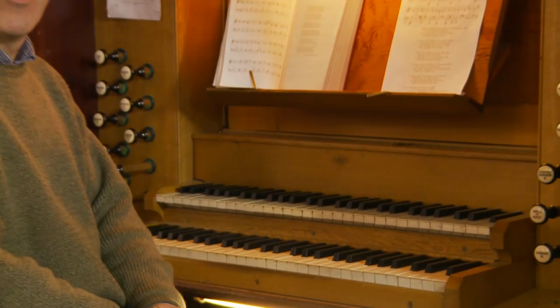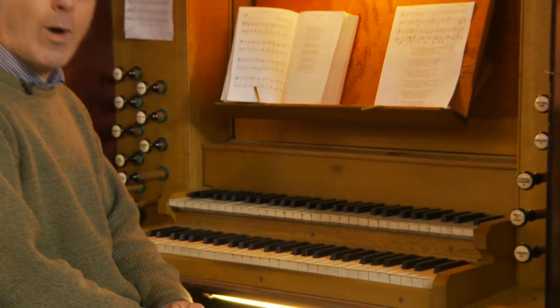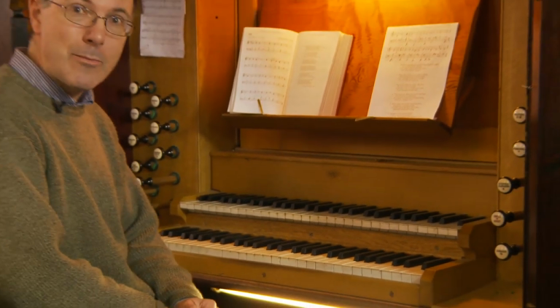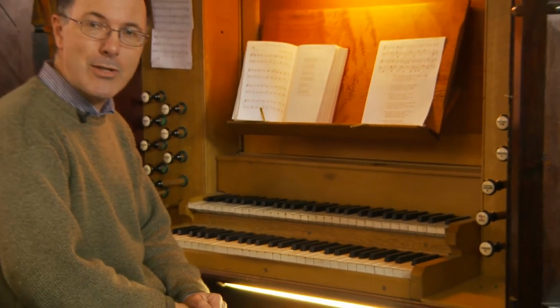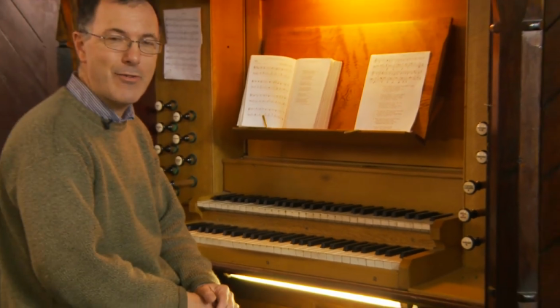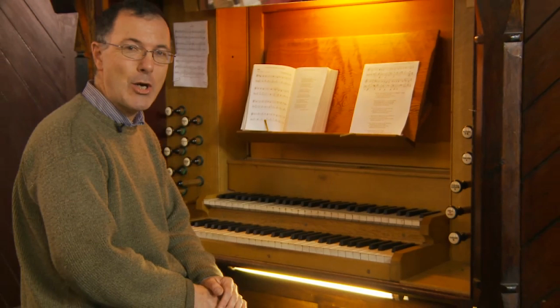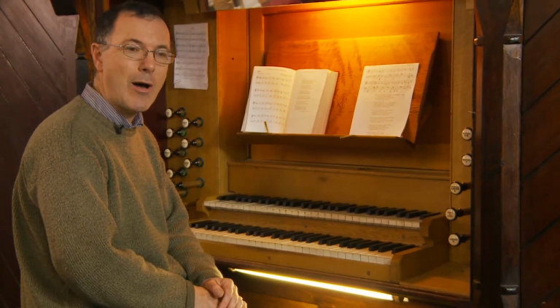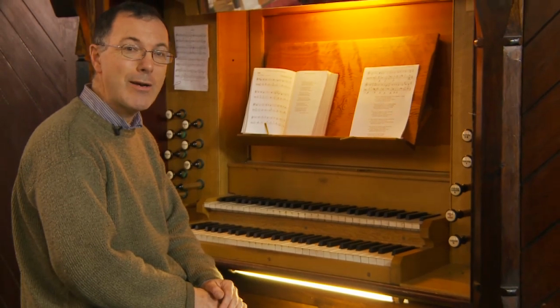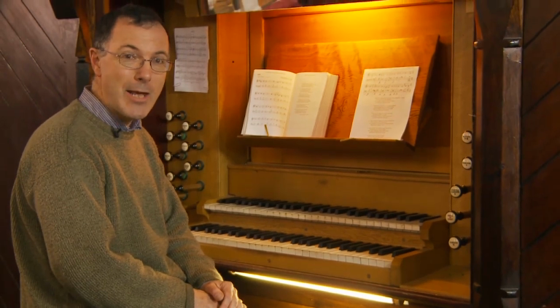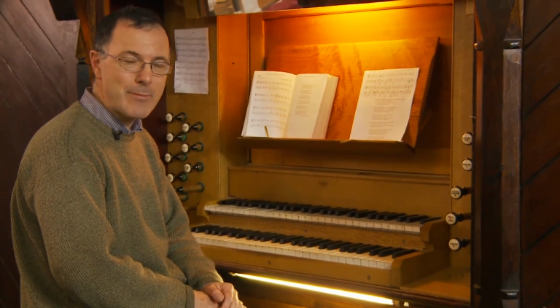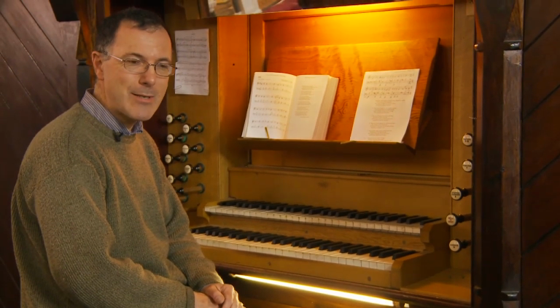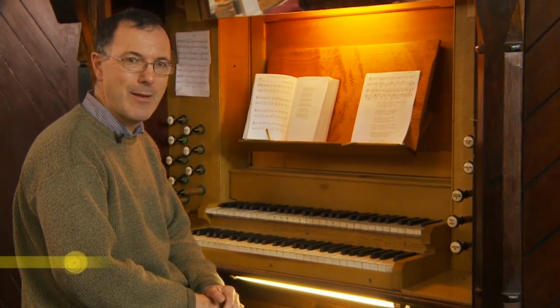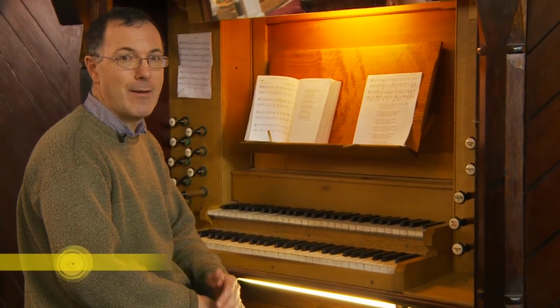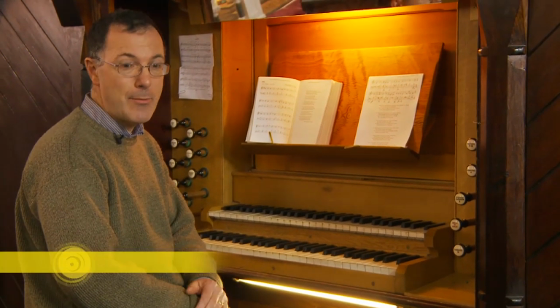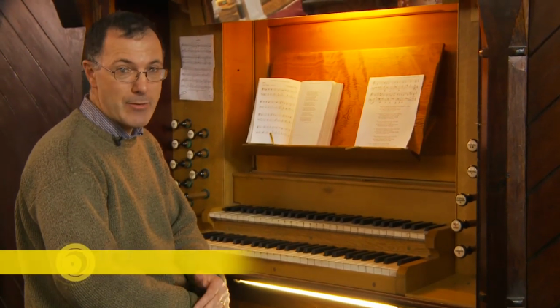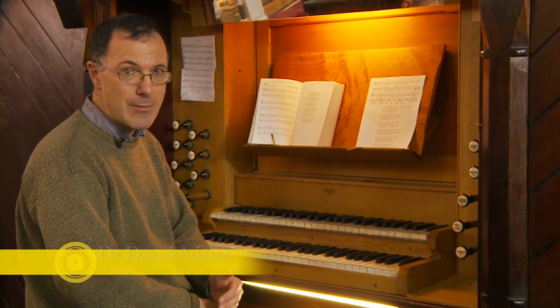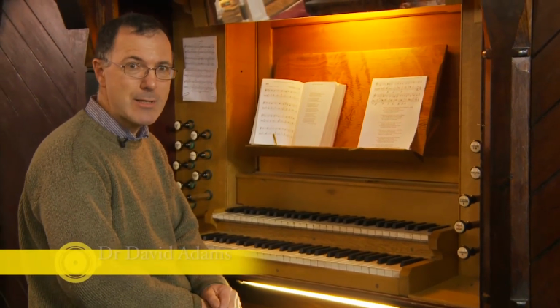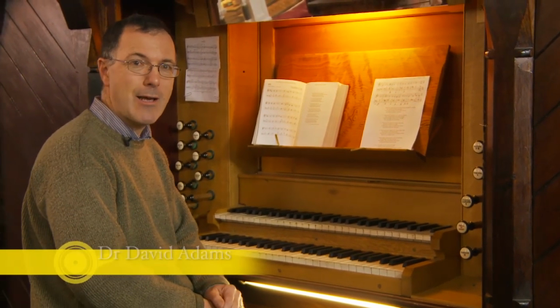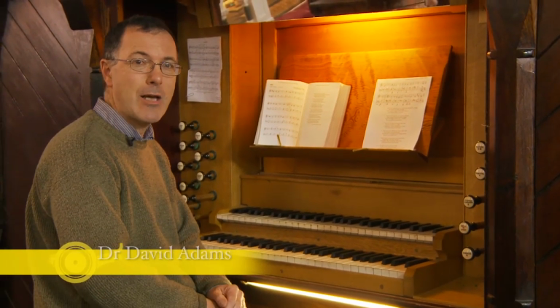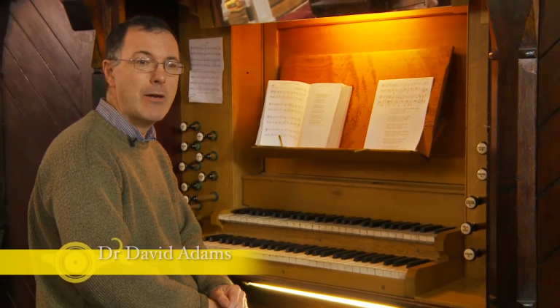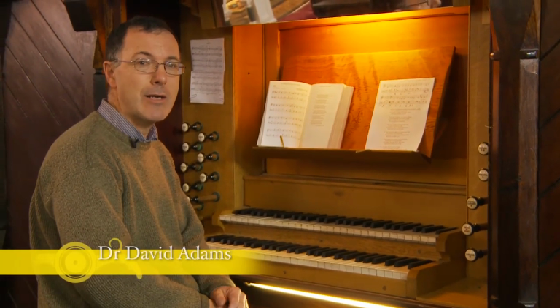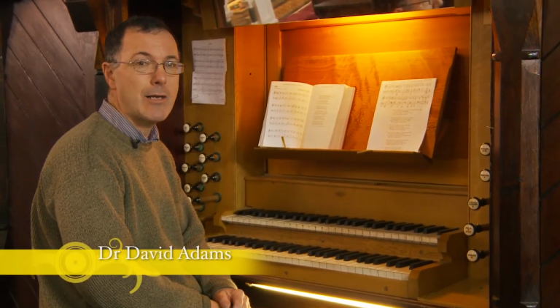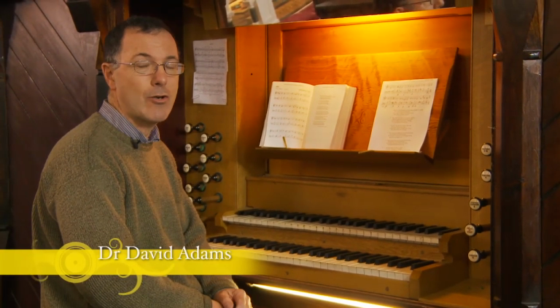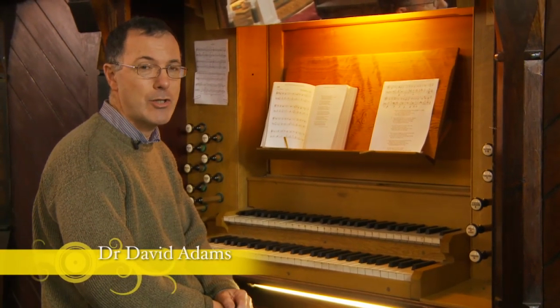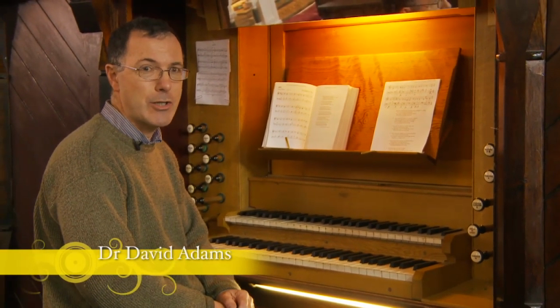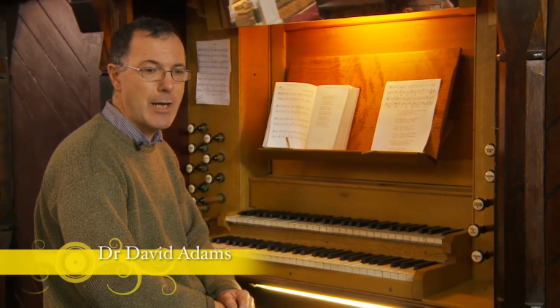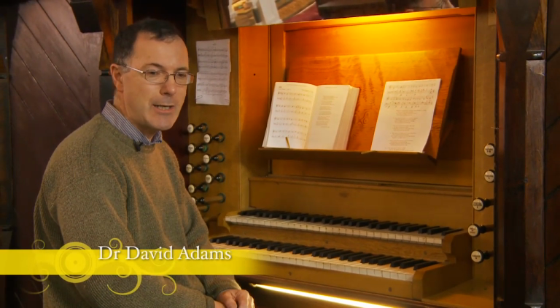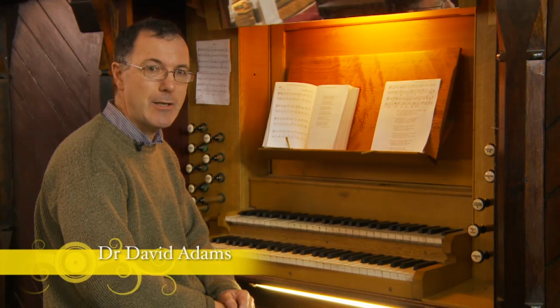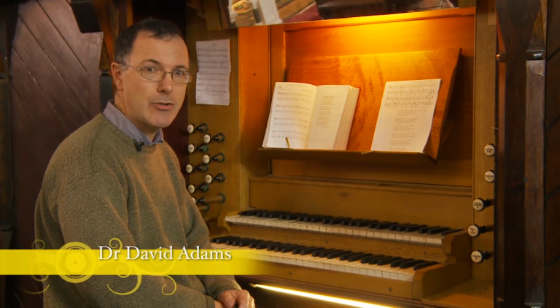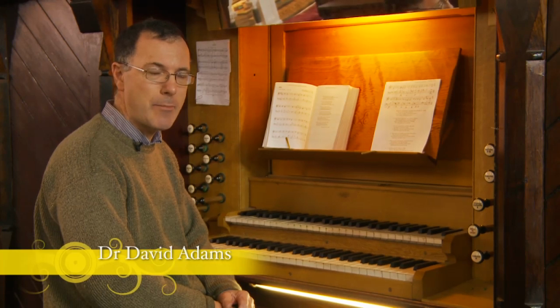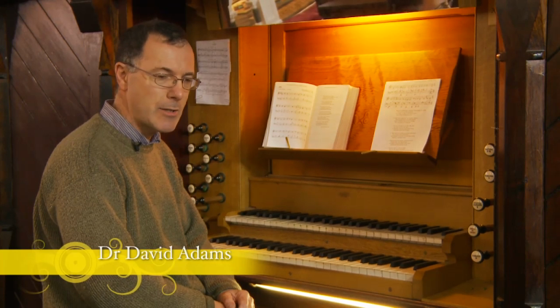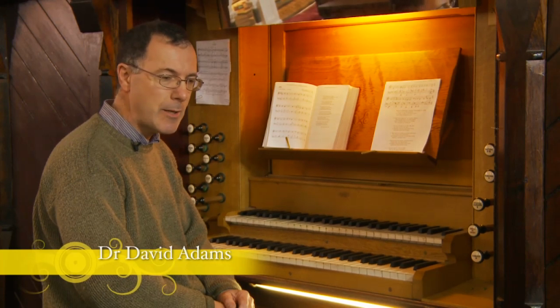Welcome to this video on learning hymns. I'm David Adams and I'm here in Christchurch Taney in Dundrum in Dublin.